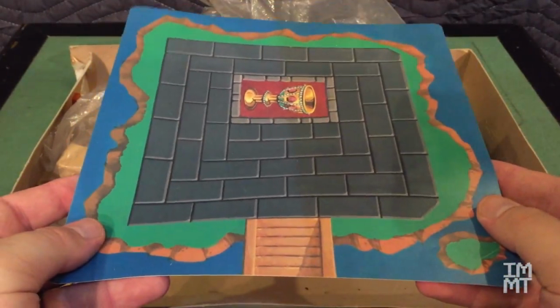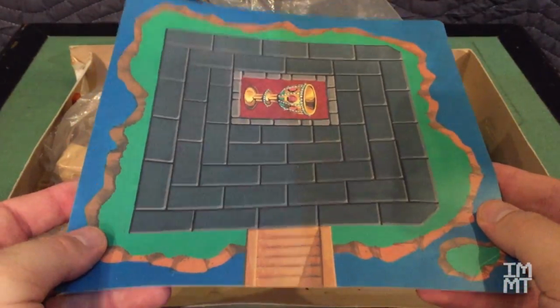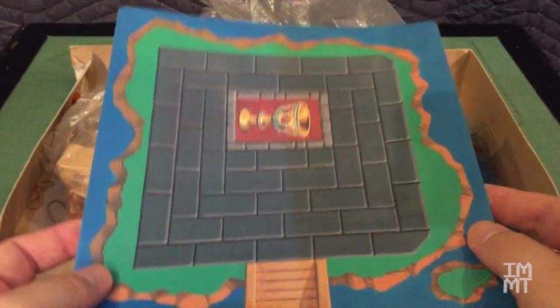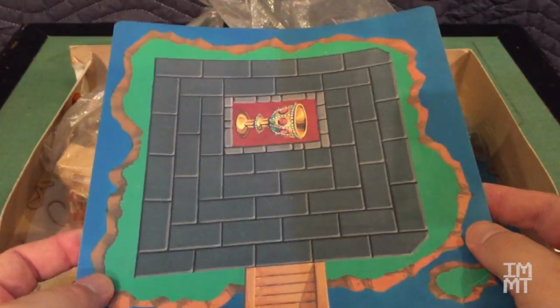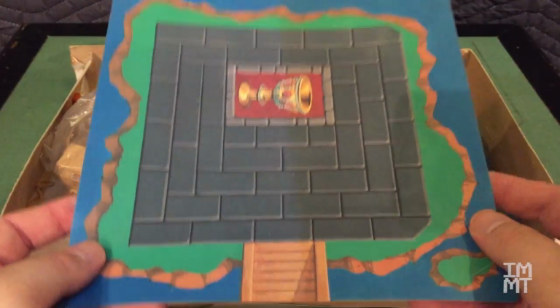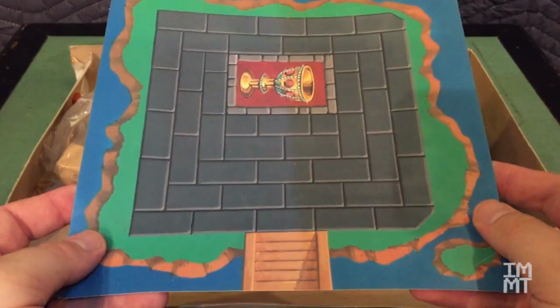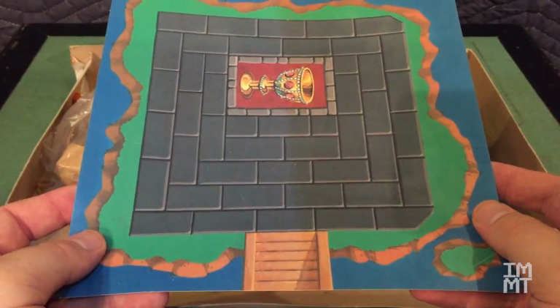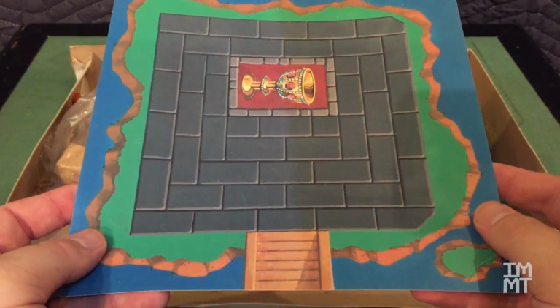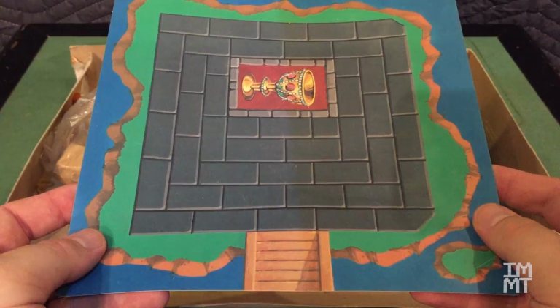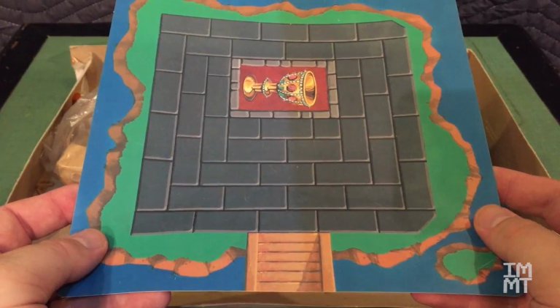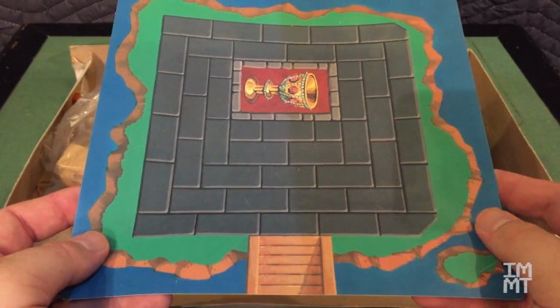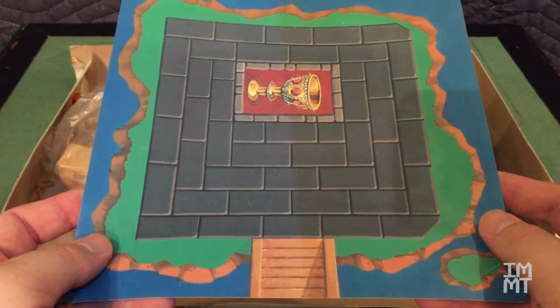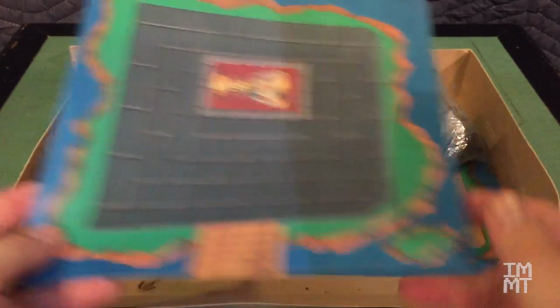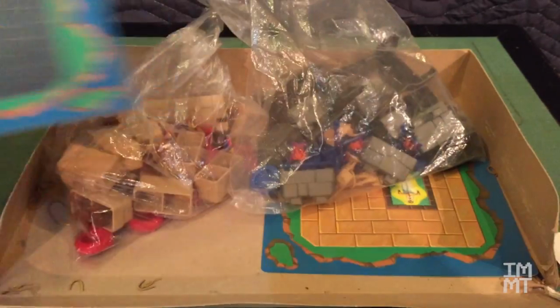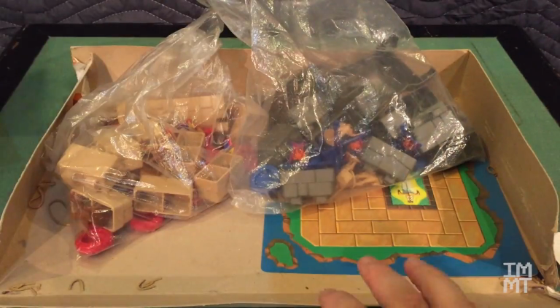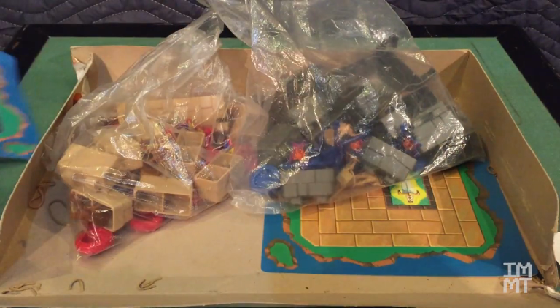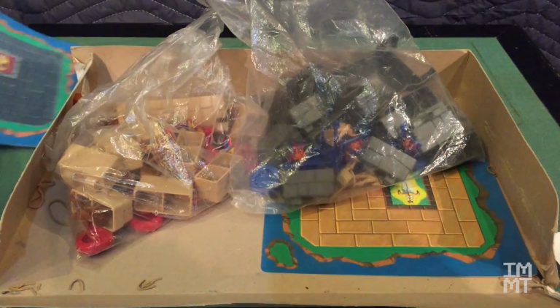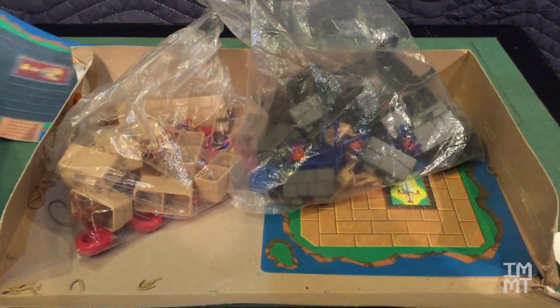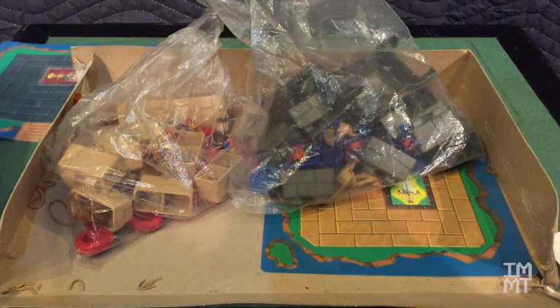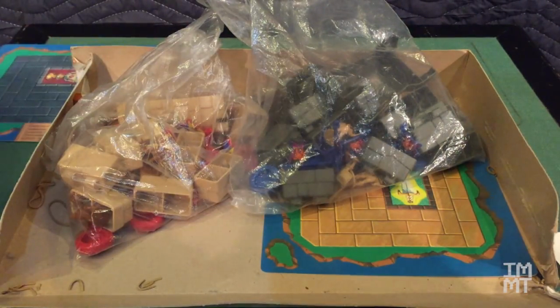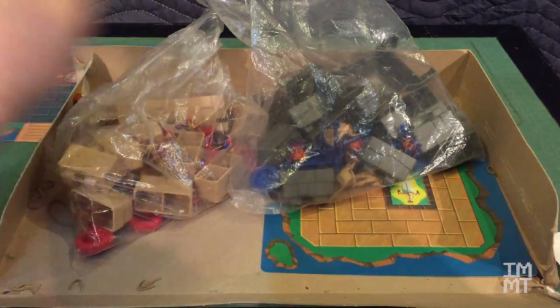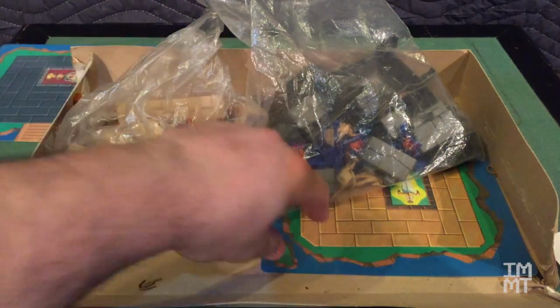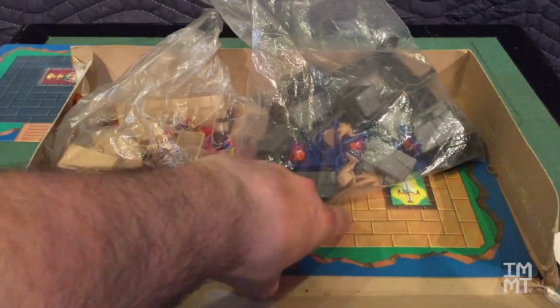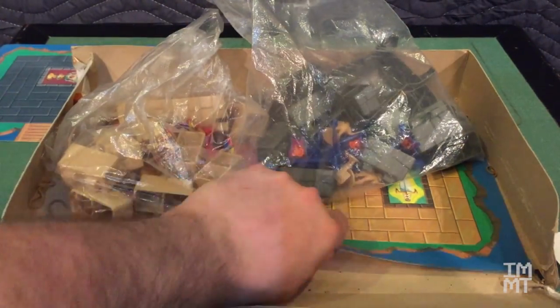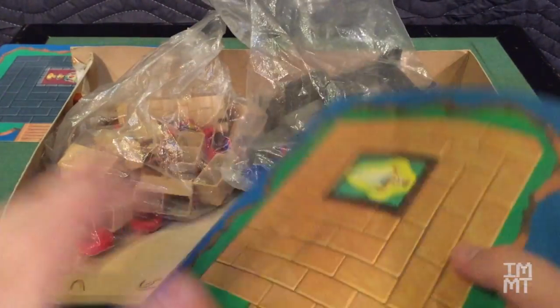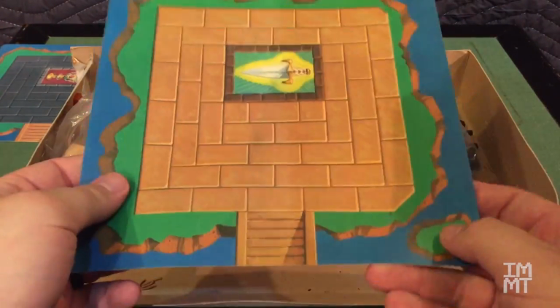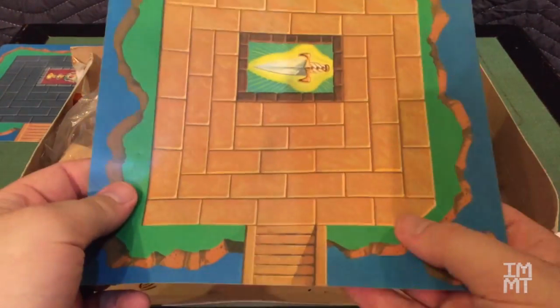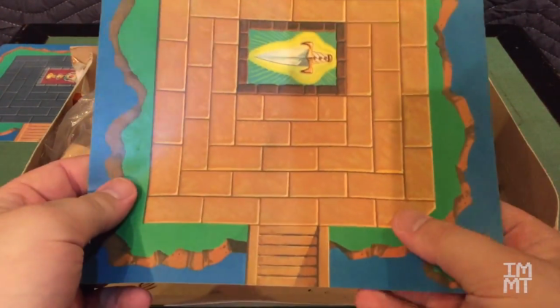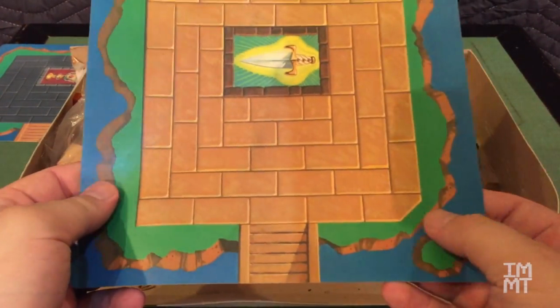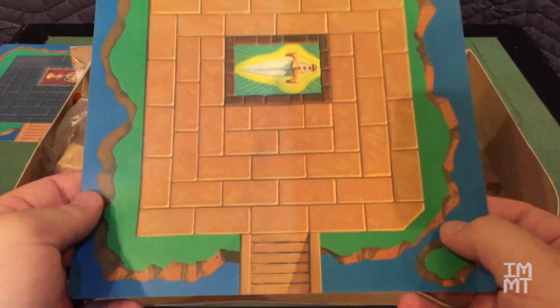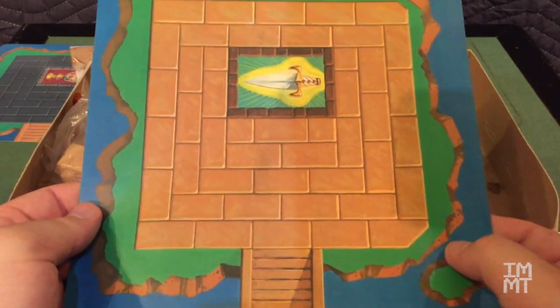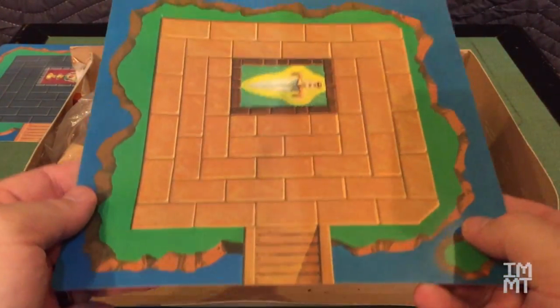This is one of the castle mats — this one's for the barbarian castle. And then this one here is for the Viking castle.